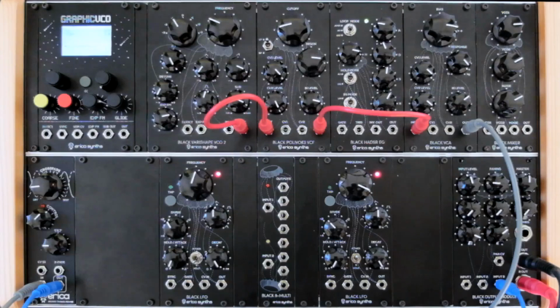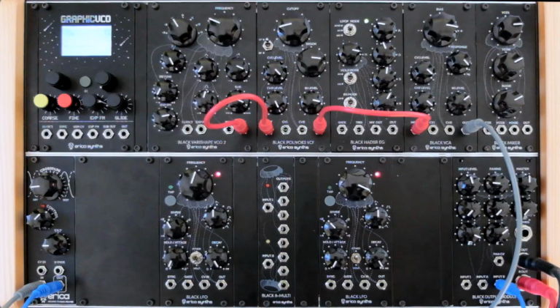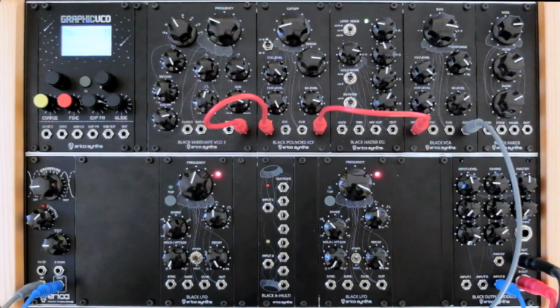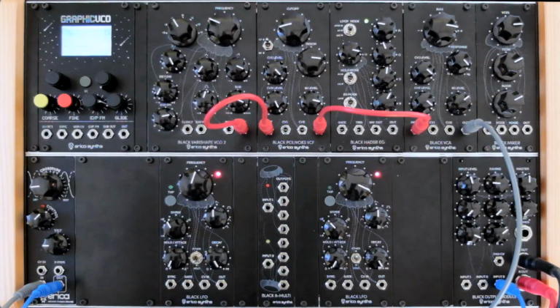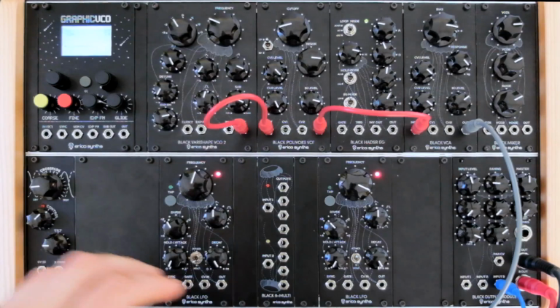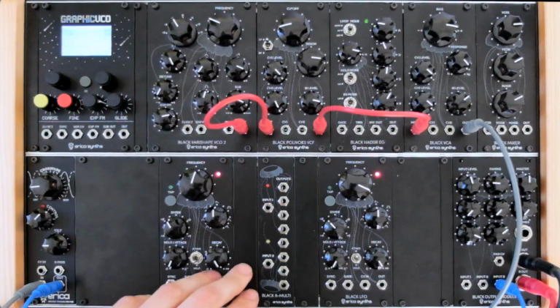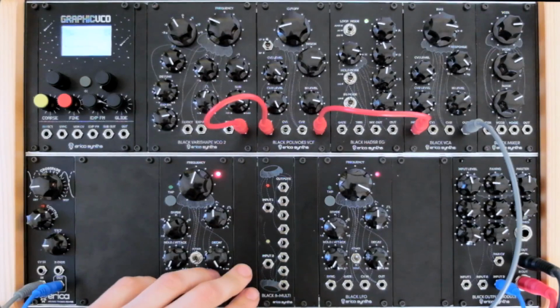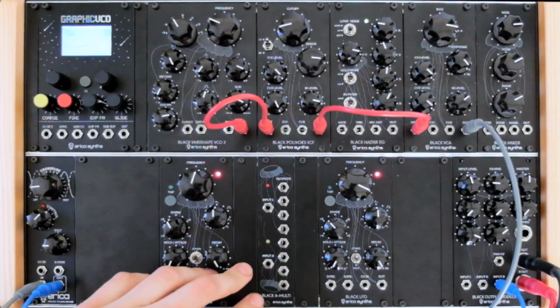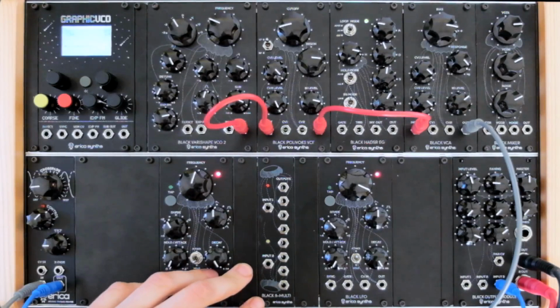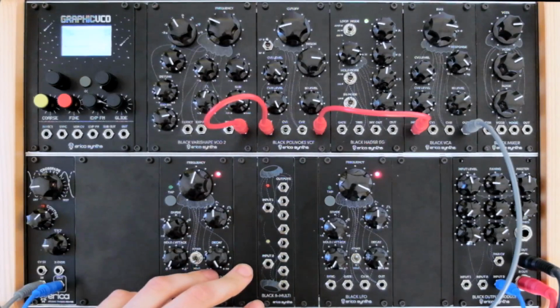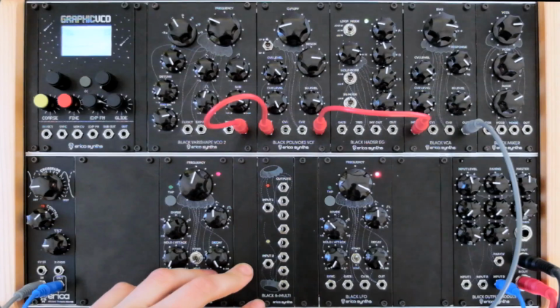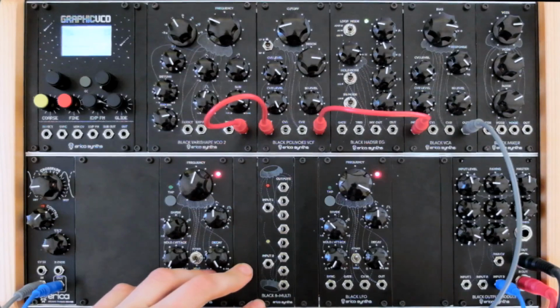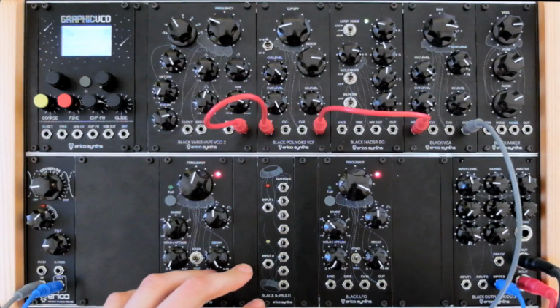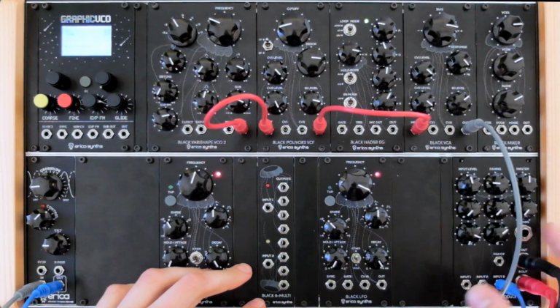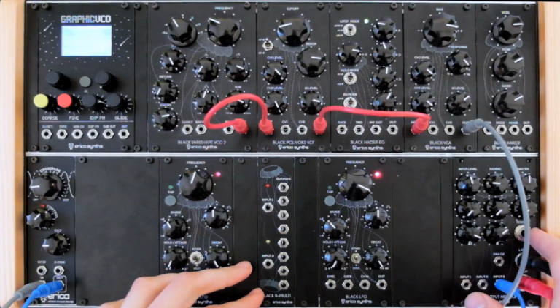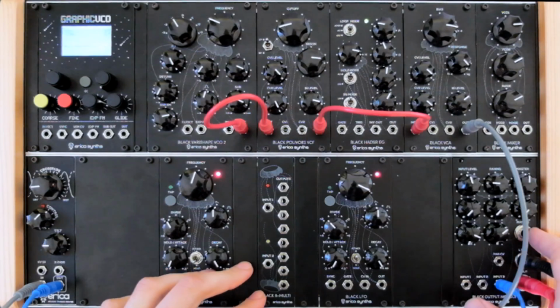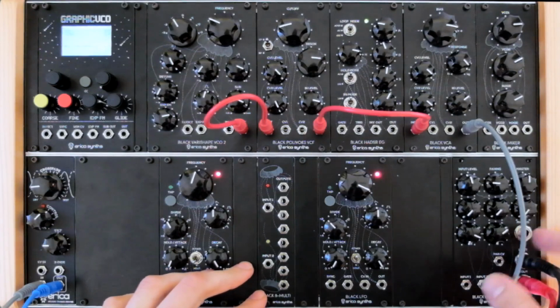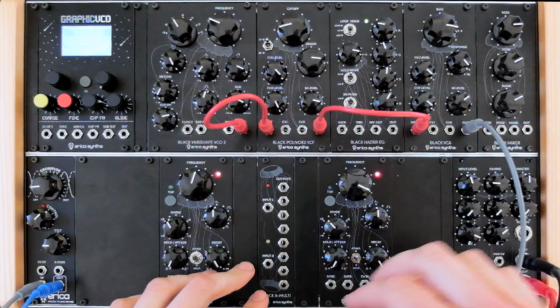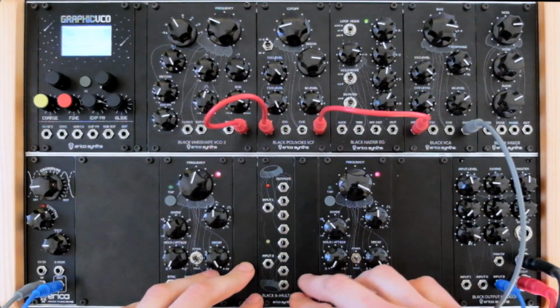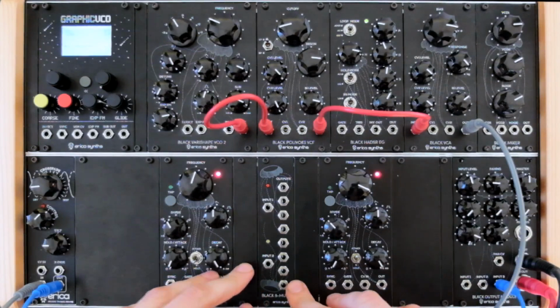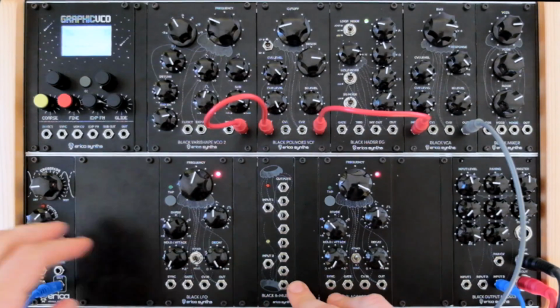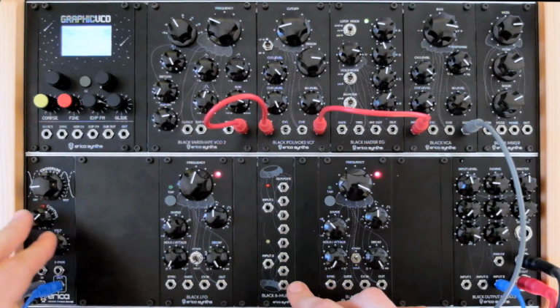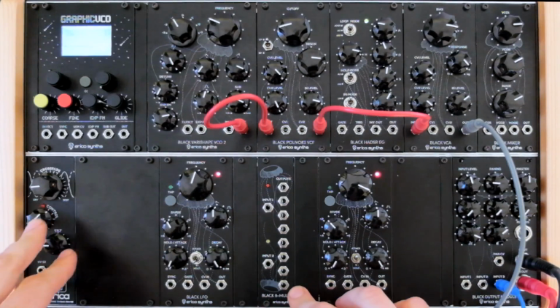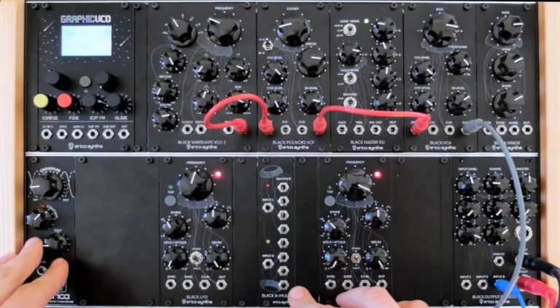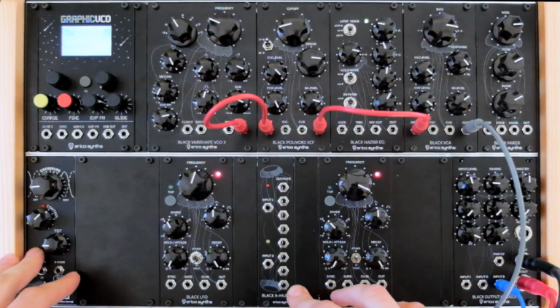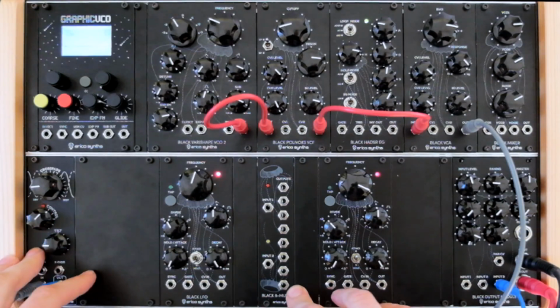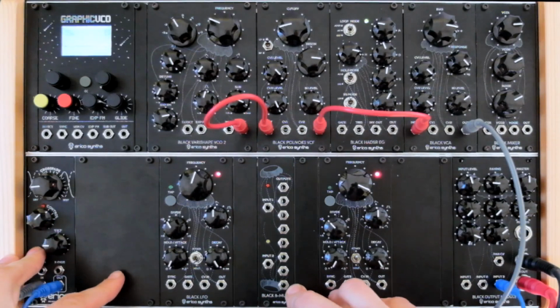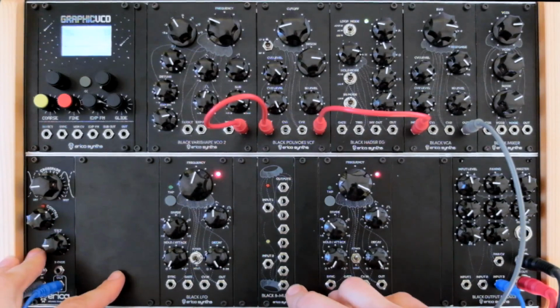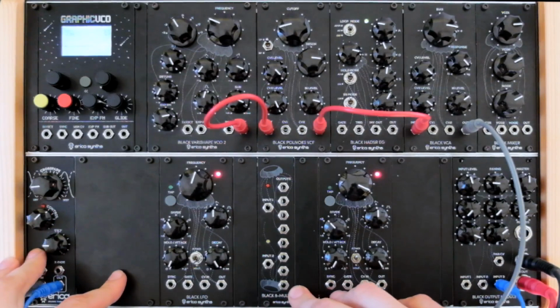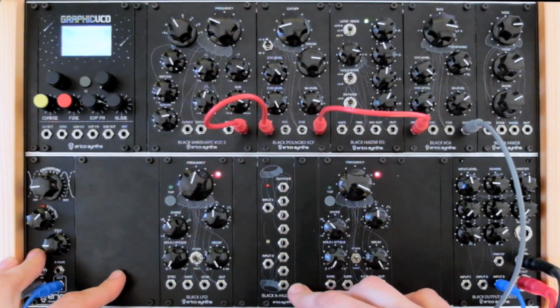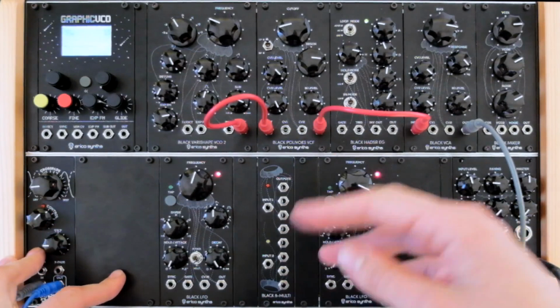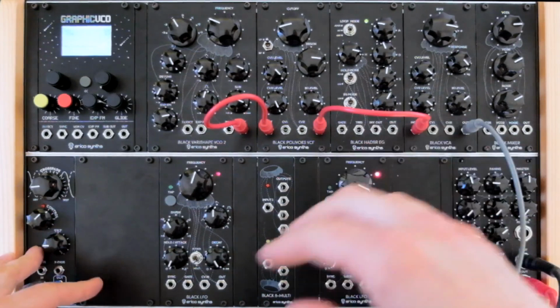Hello all, Kodak here from AmericaSynths. Today I will demonstrate the 8th multi-module from the black series.